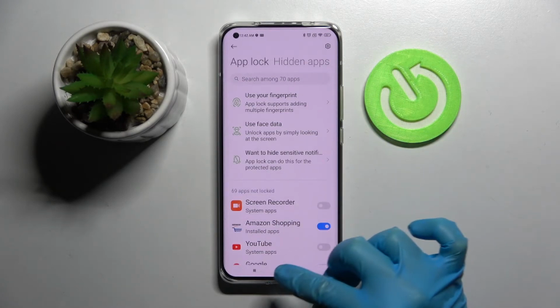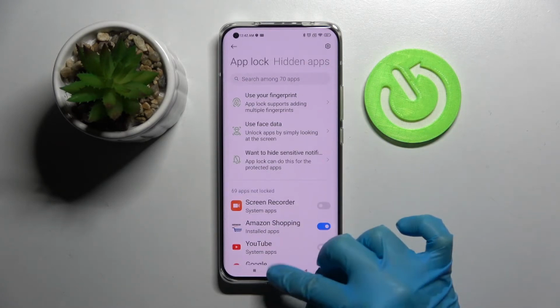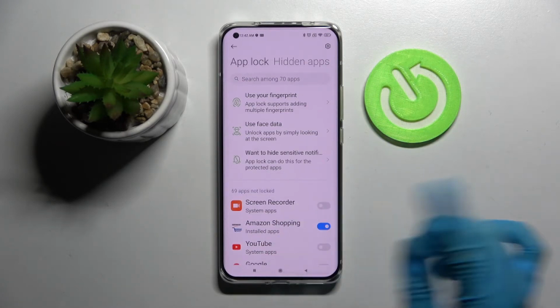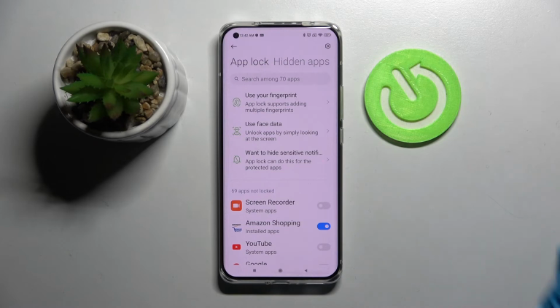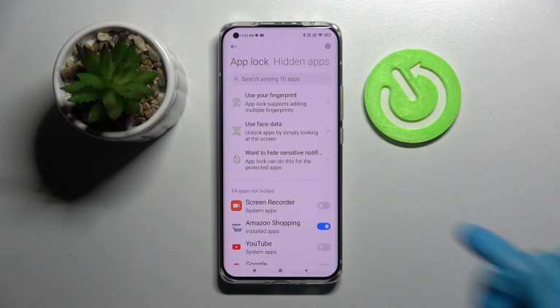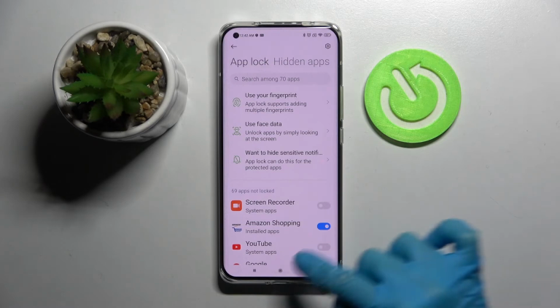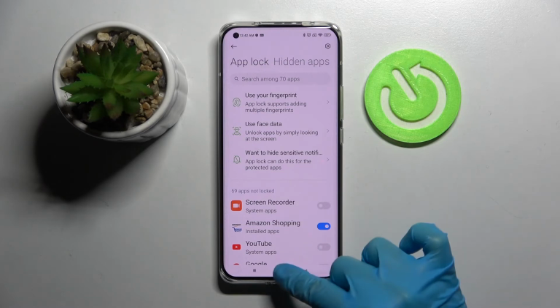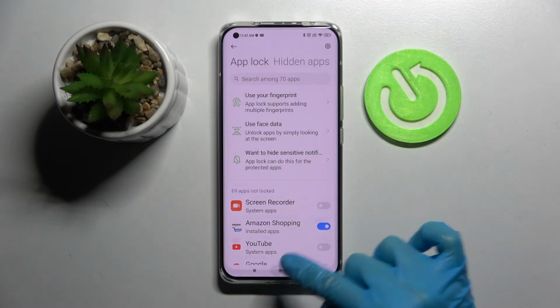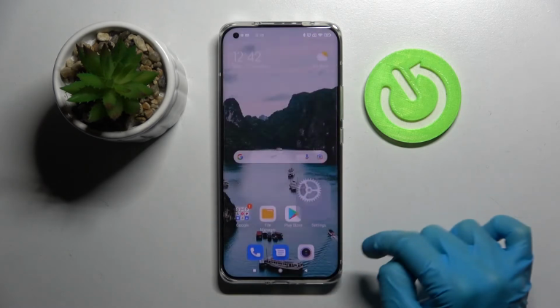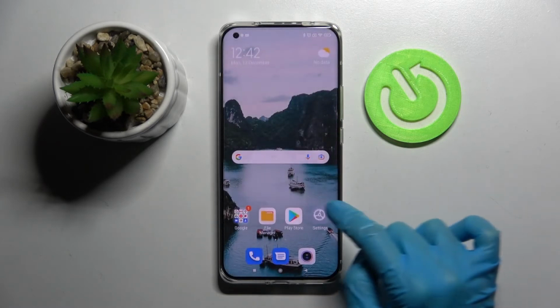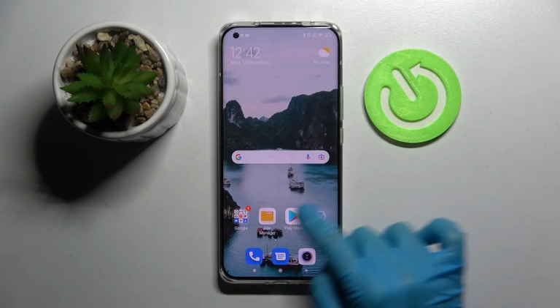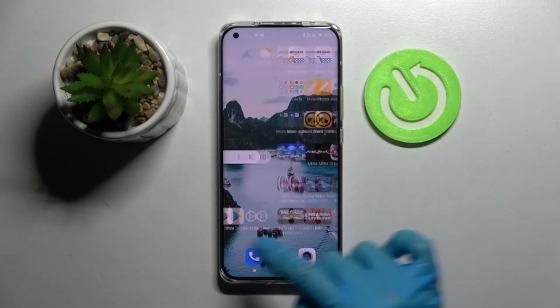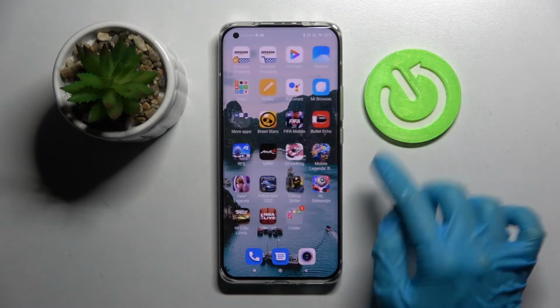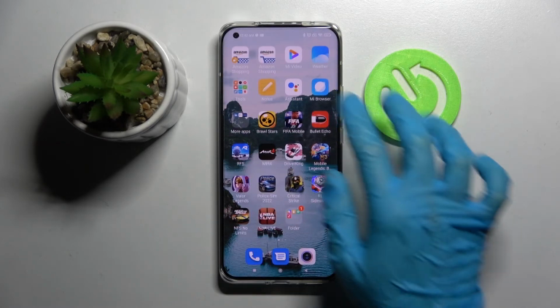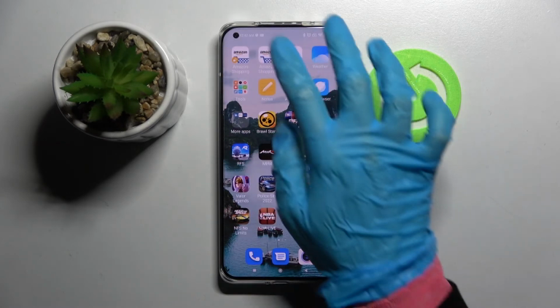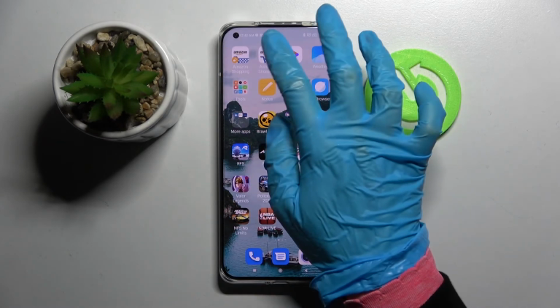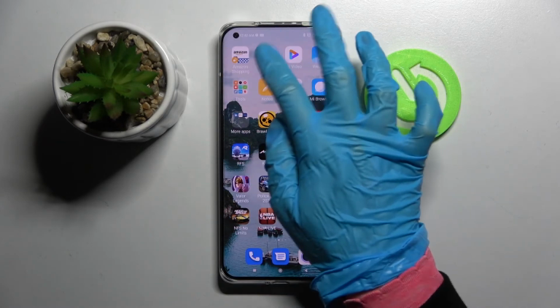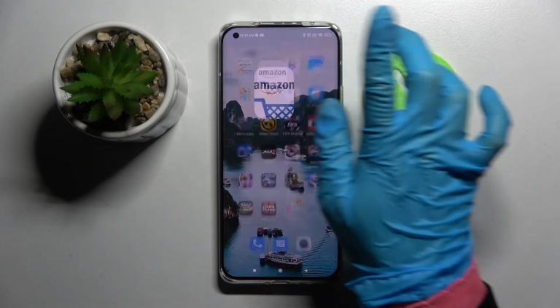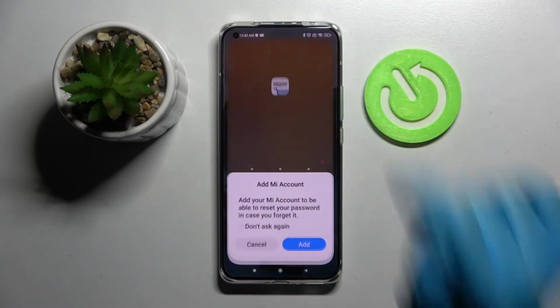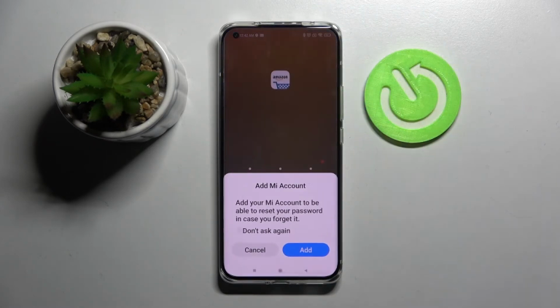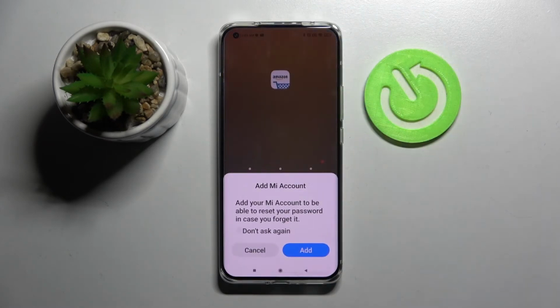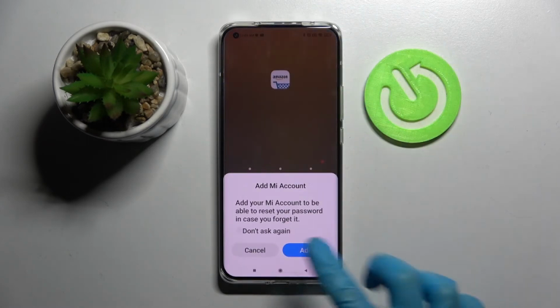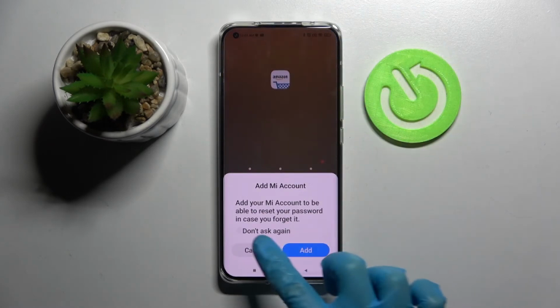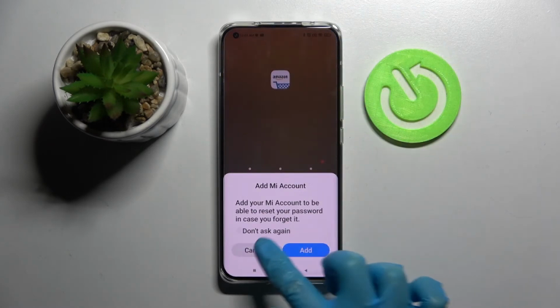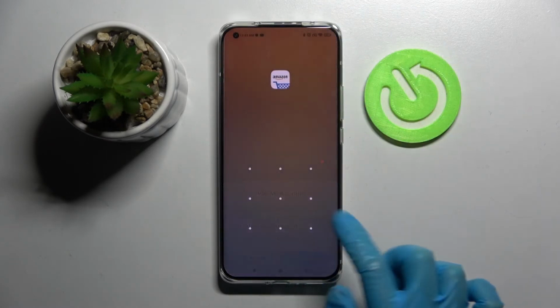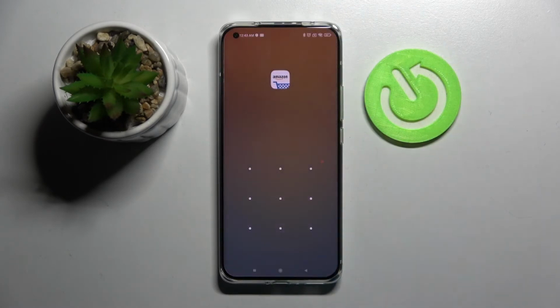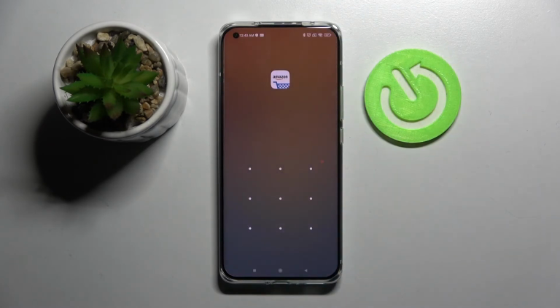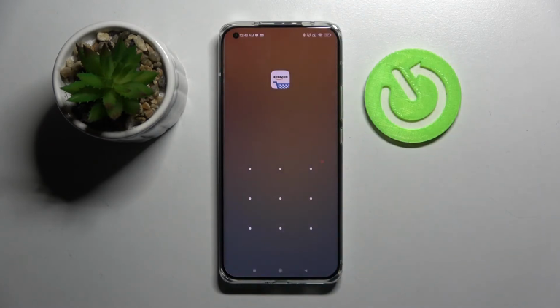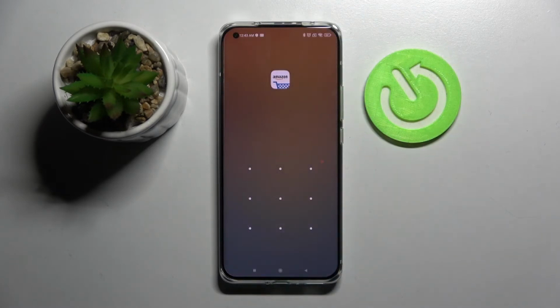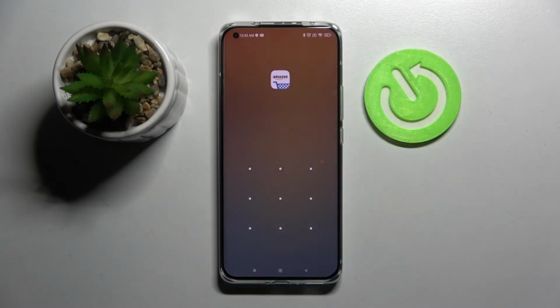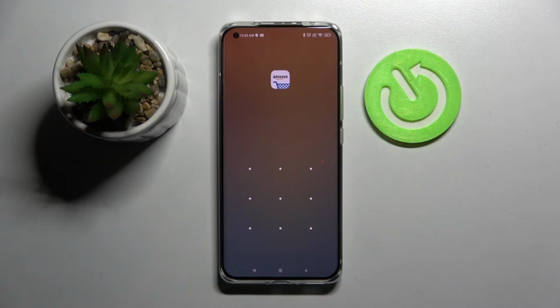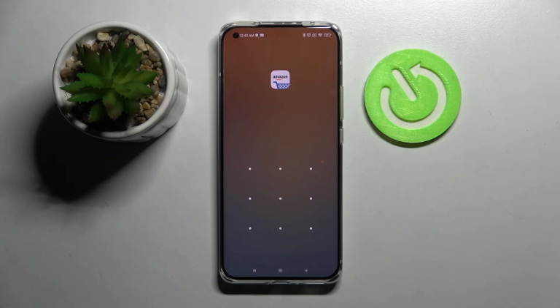So now when I go back and try to access this app, entering that pattern is now required.